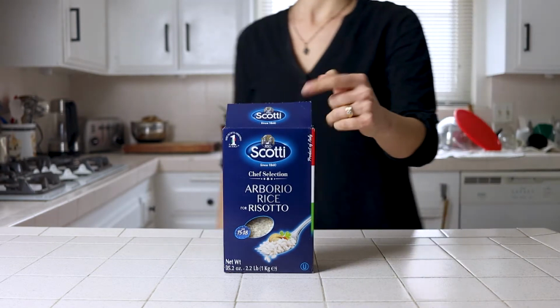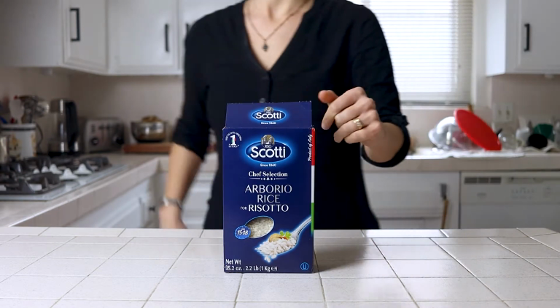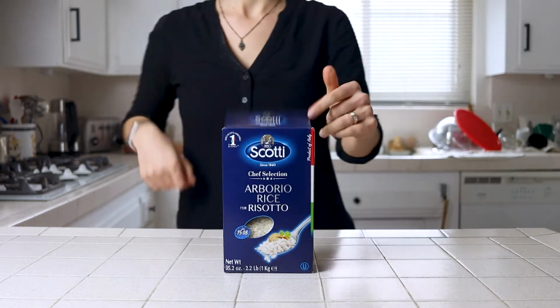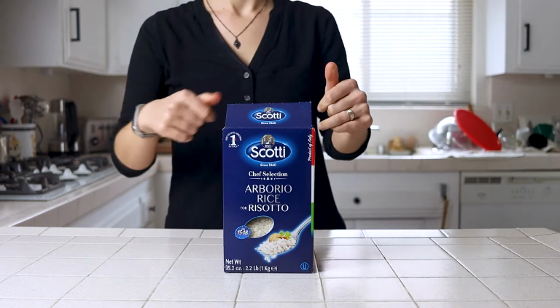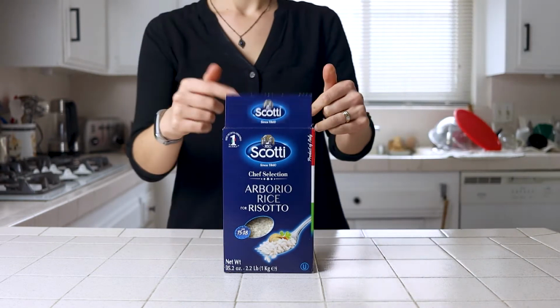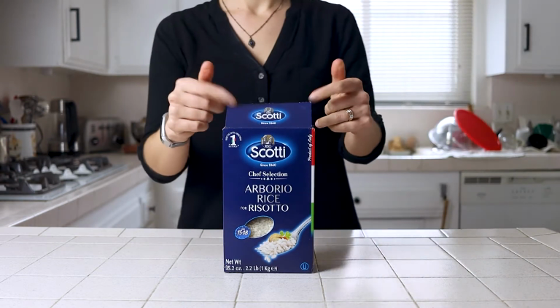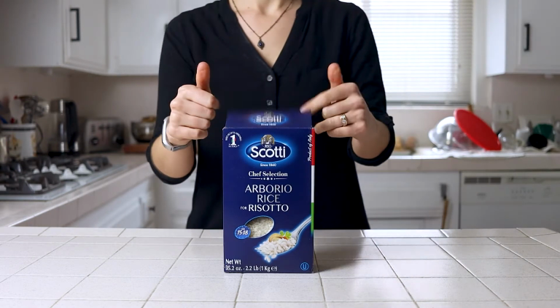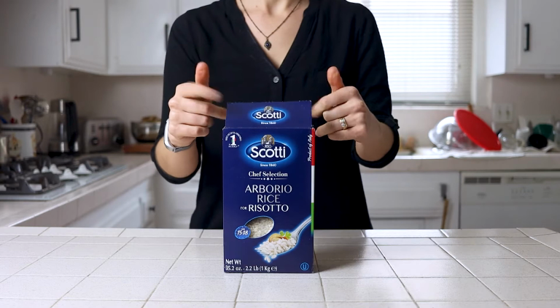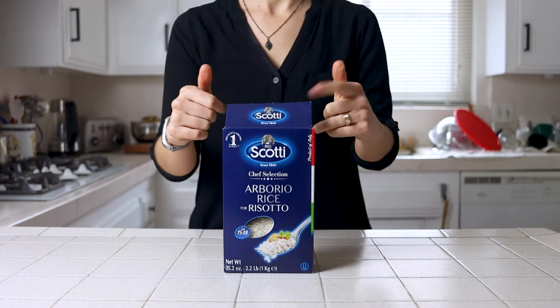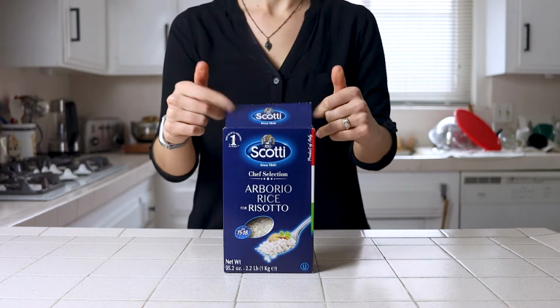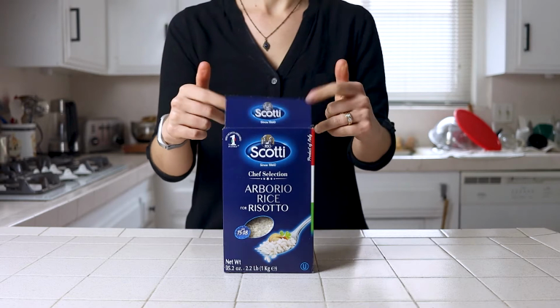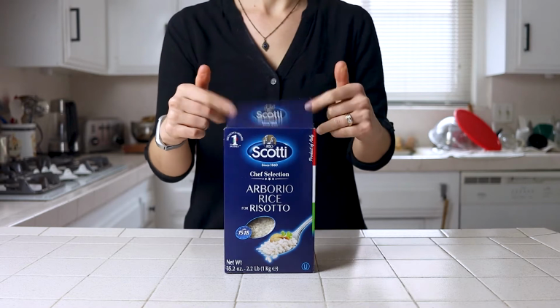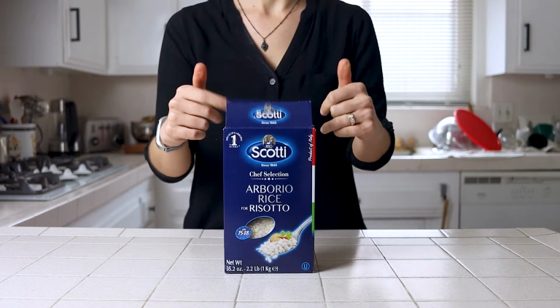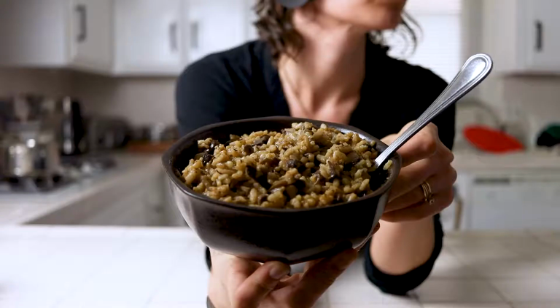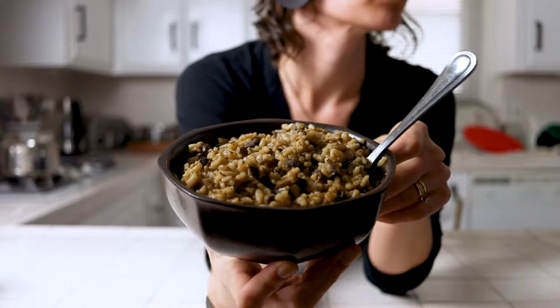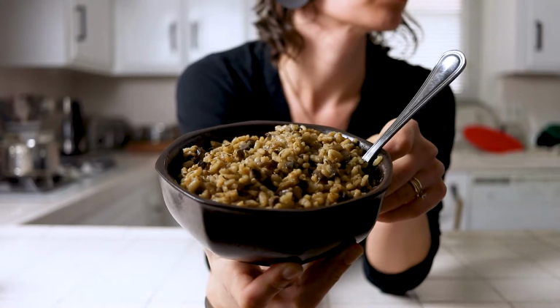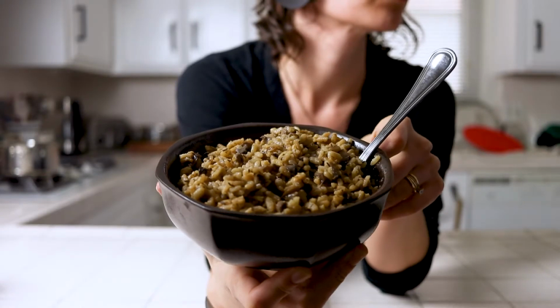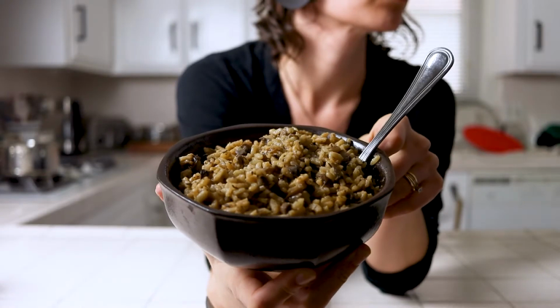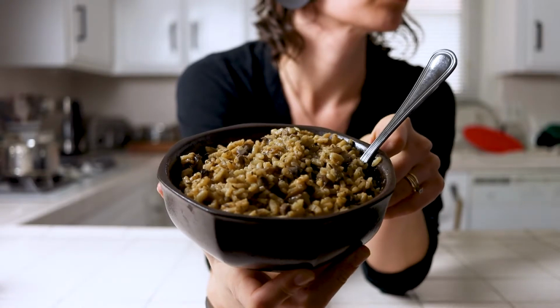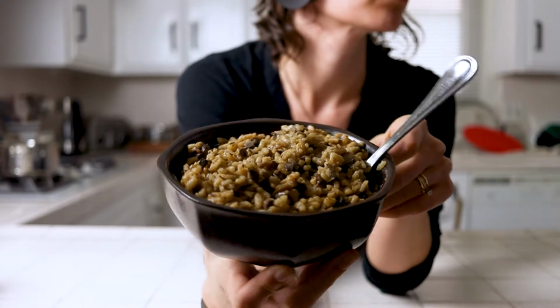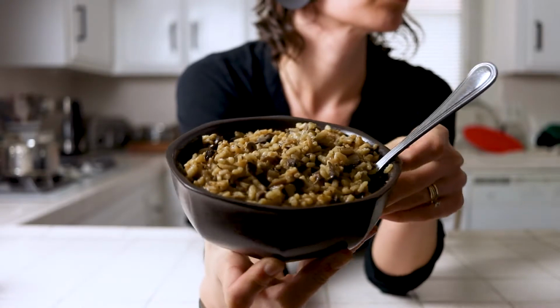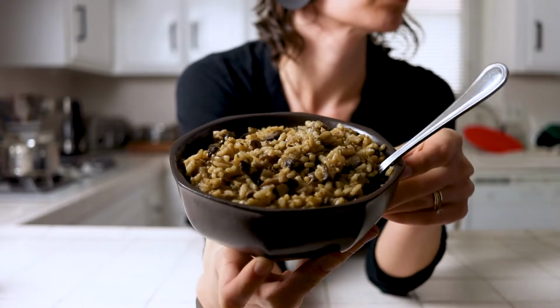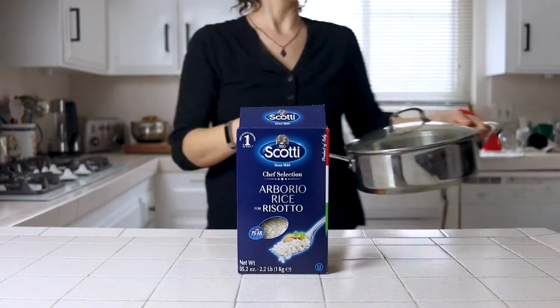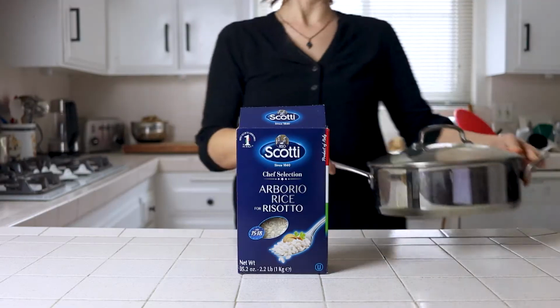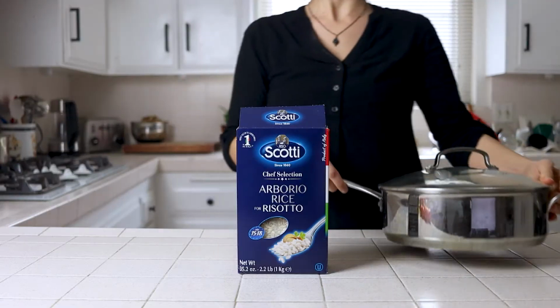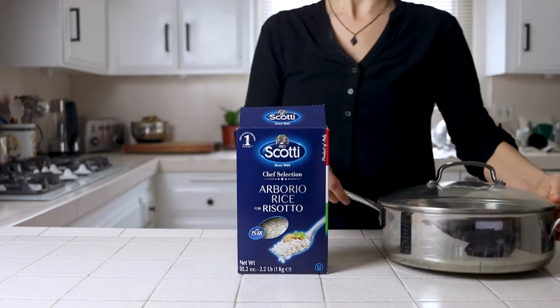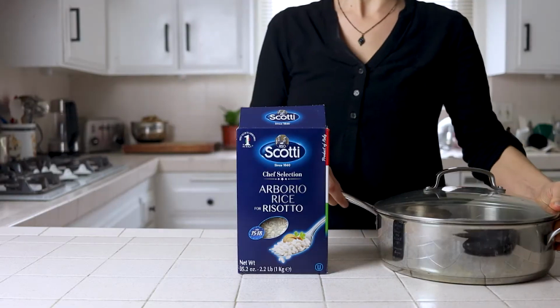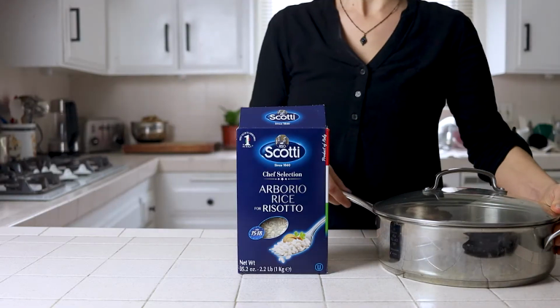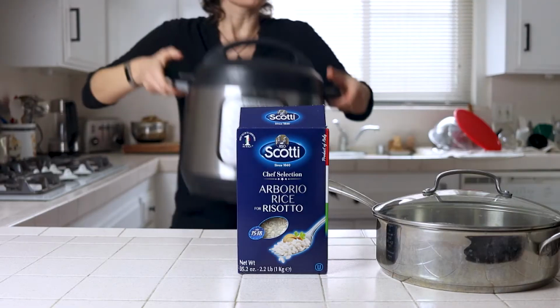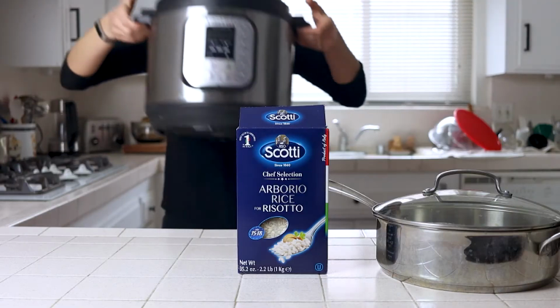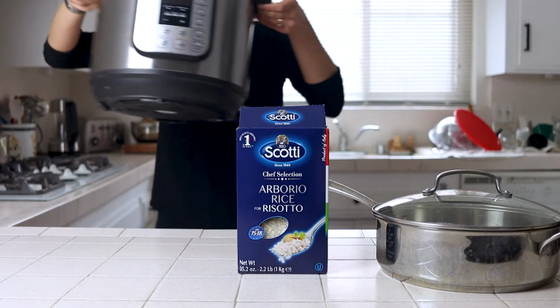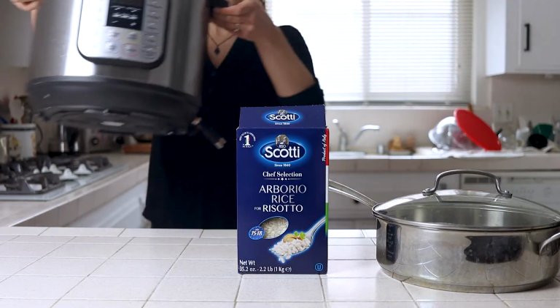Welcome back to Plants Not Plastic. I'm Nikita and today we're making an easy flavorful mushroom risotto two different ways.